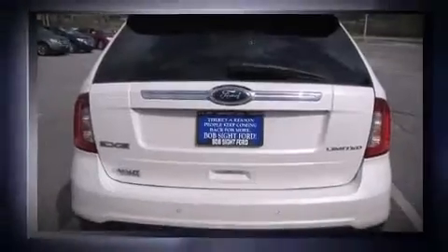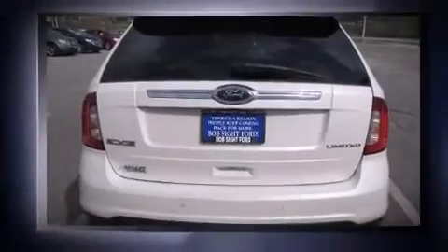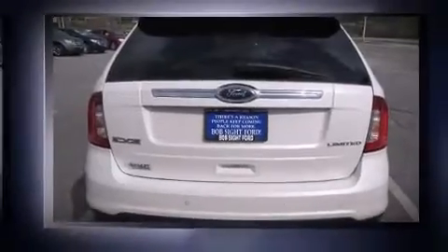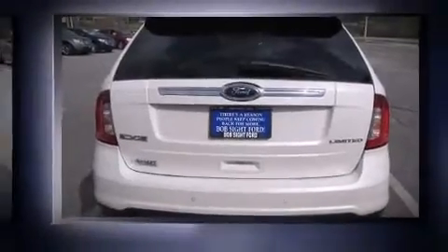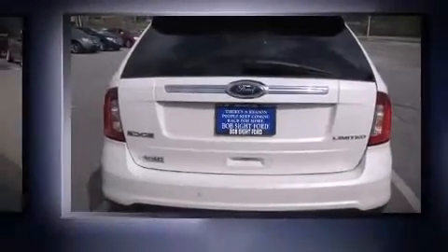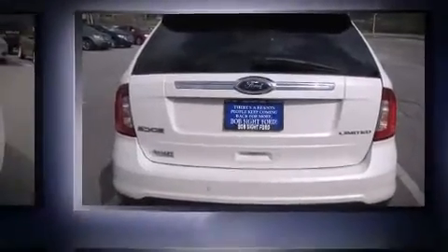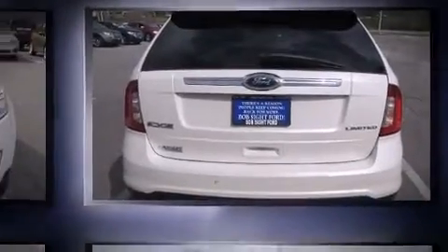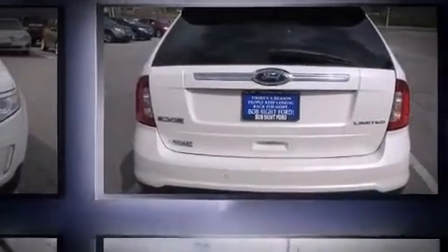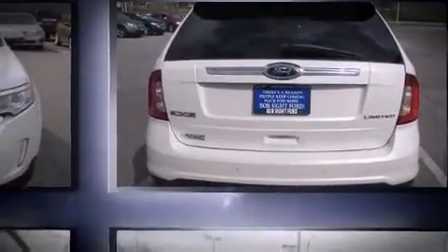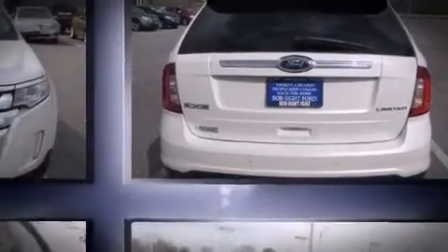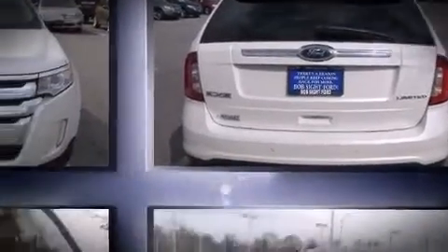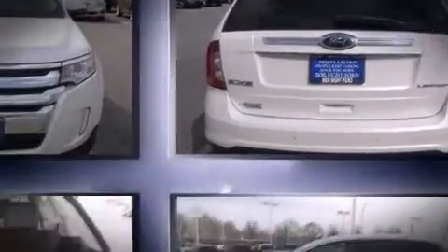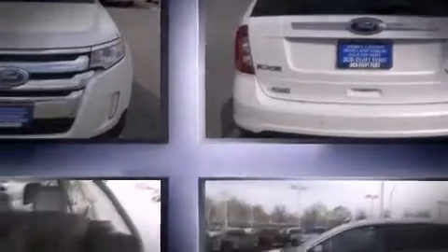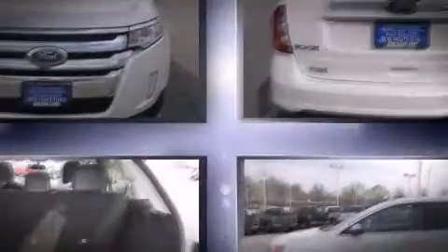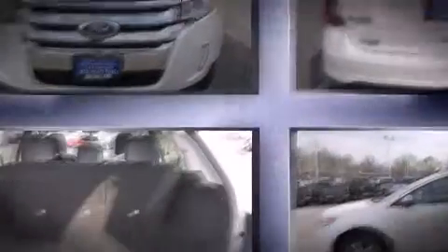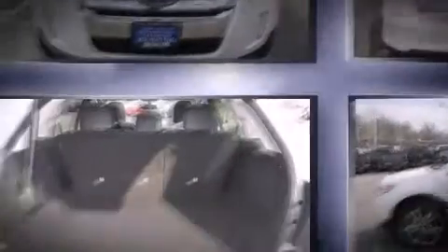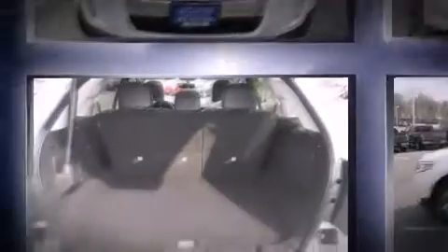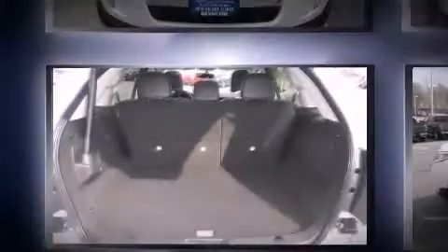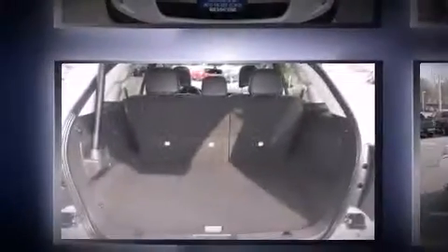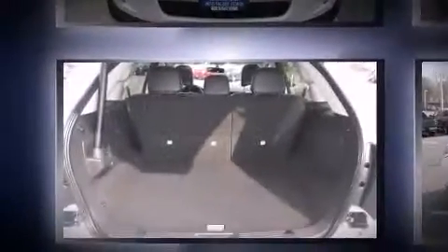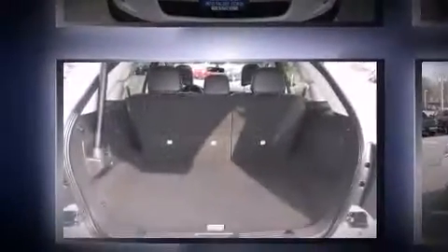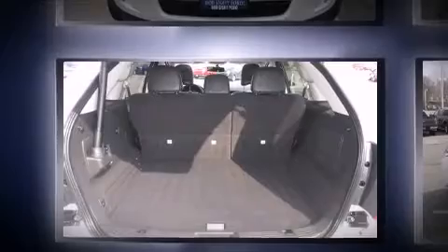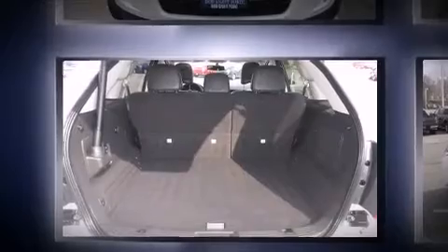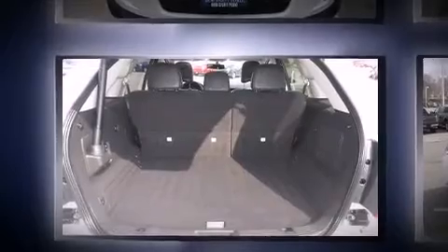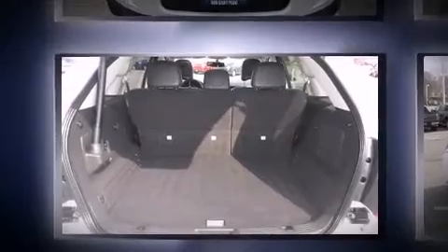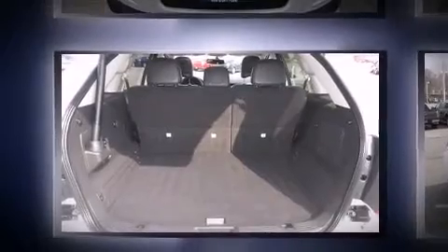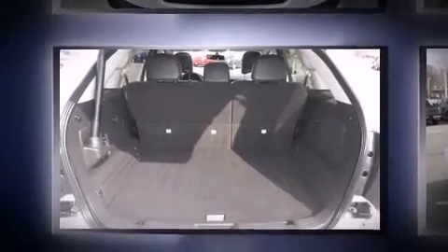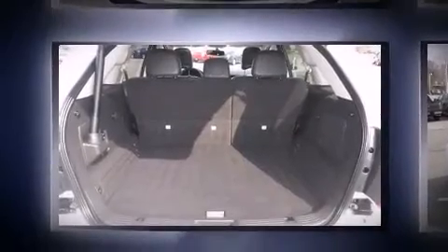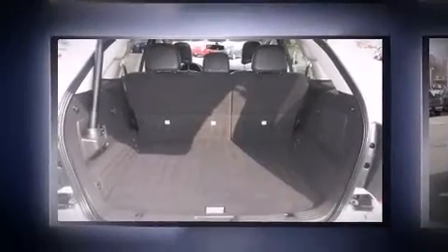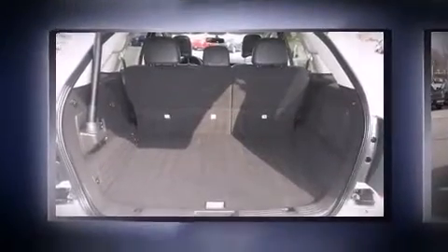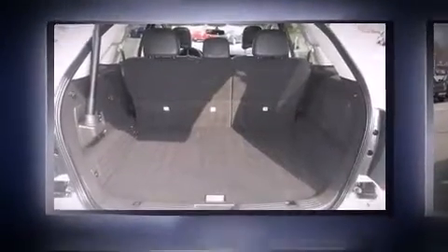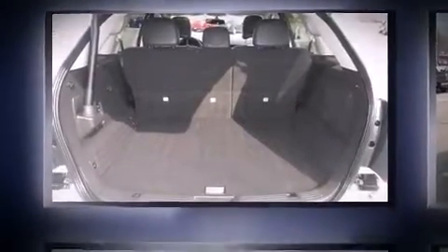Premium sound drives 12 speakers, providing you and your passengers a sensational audio experience.